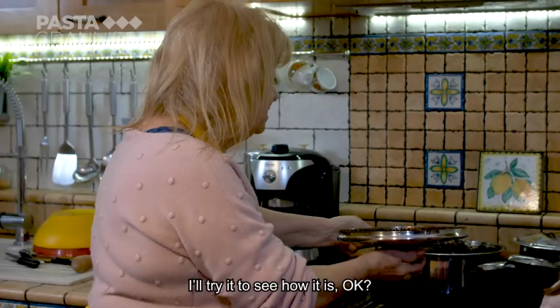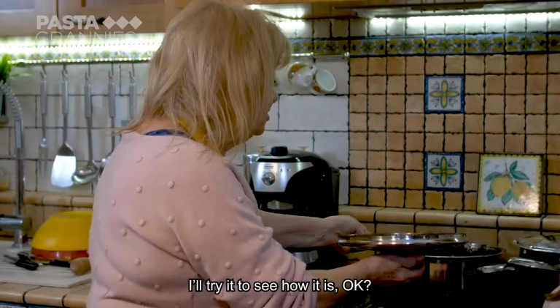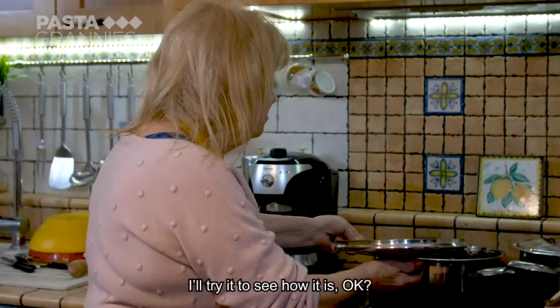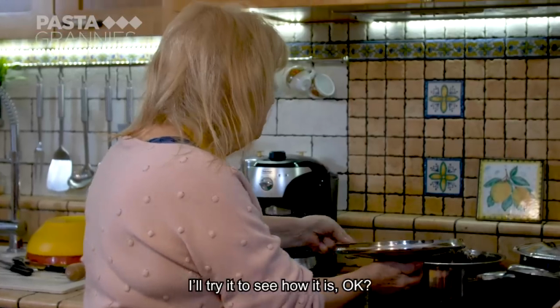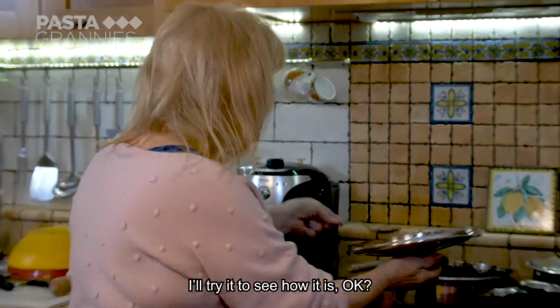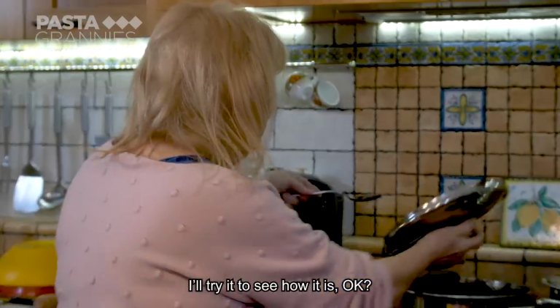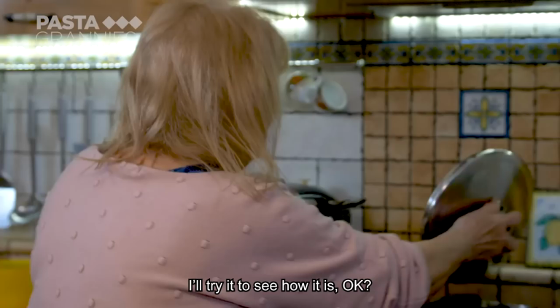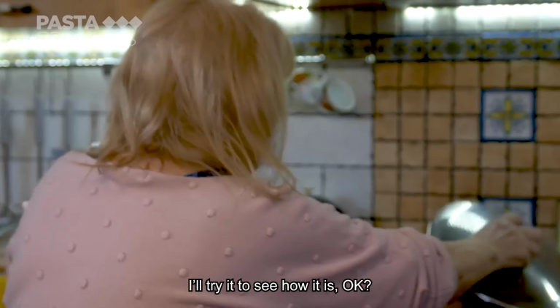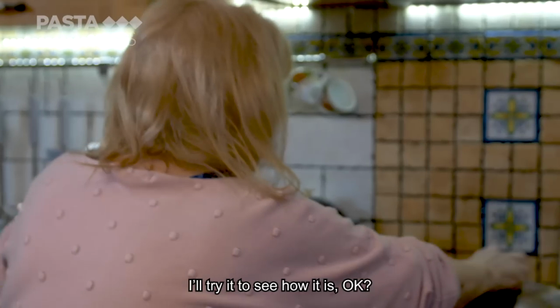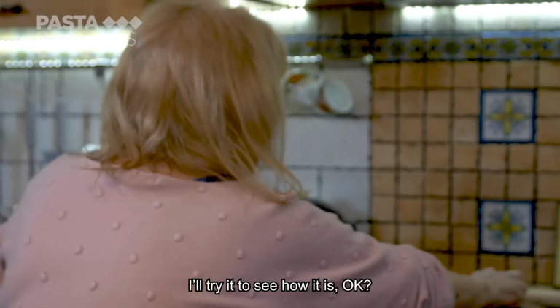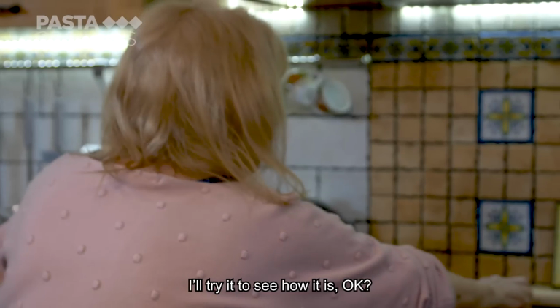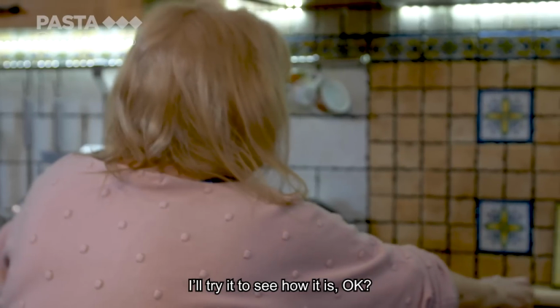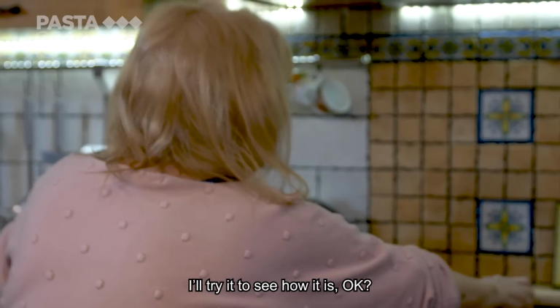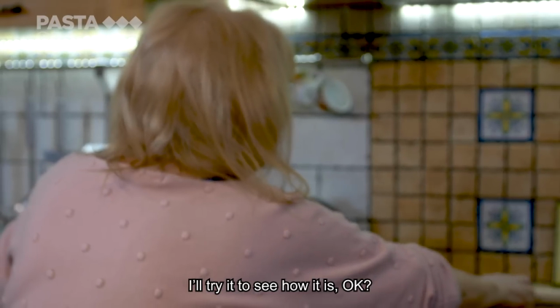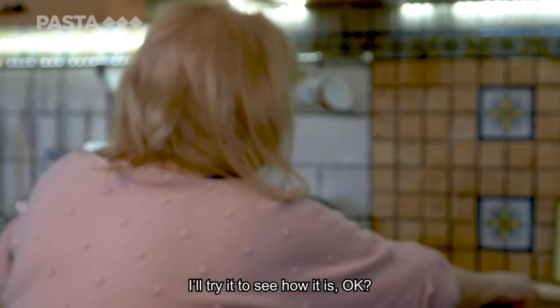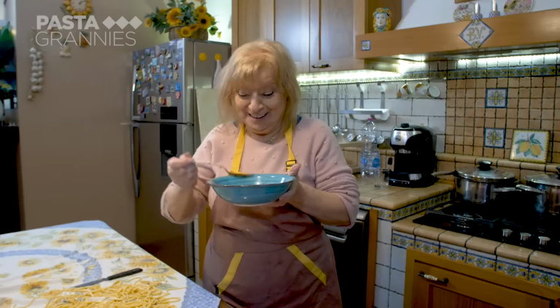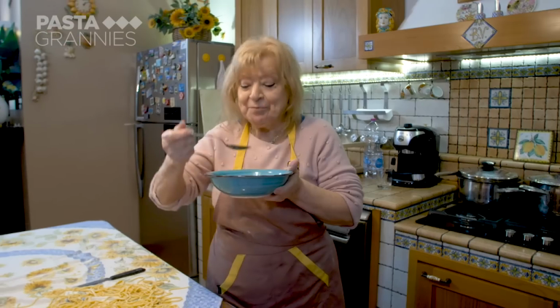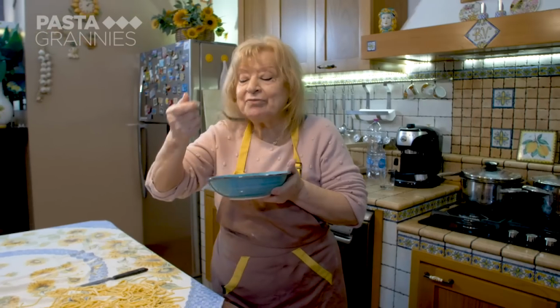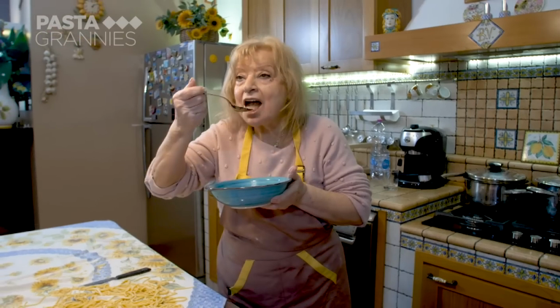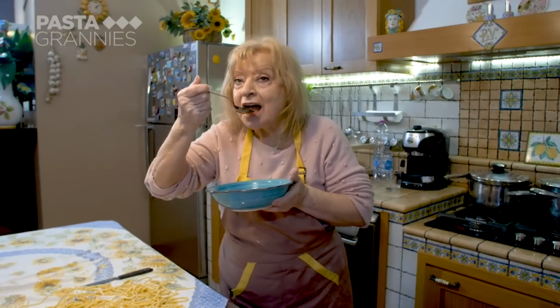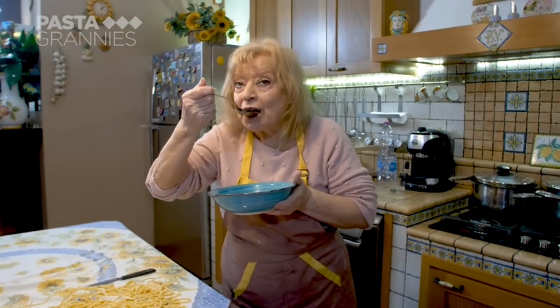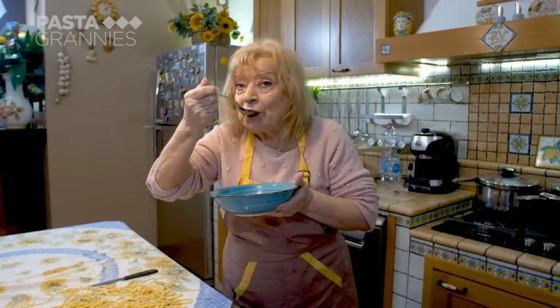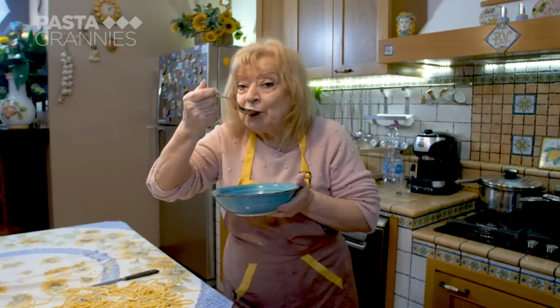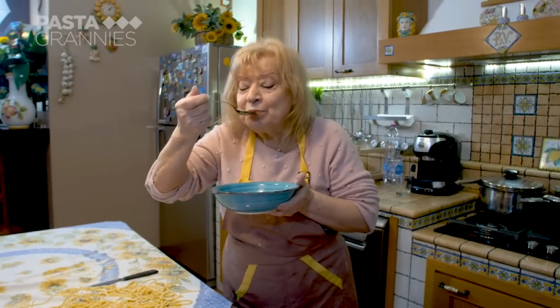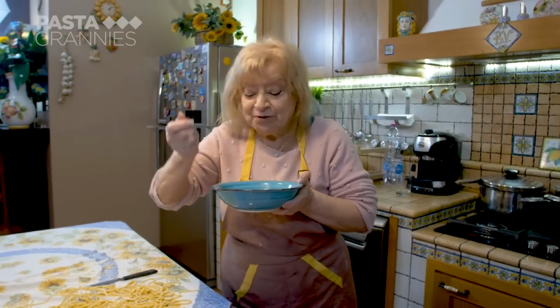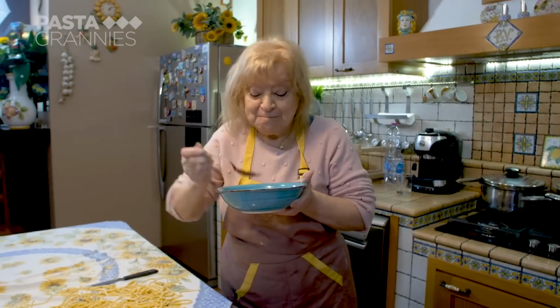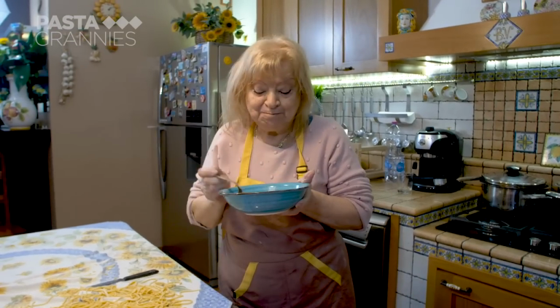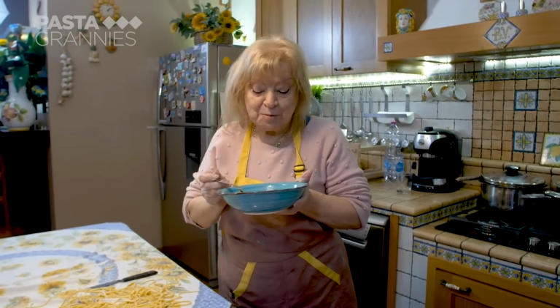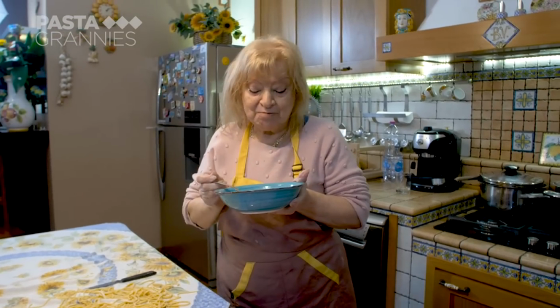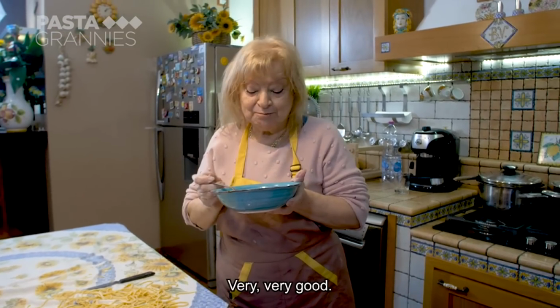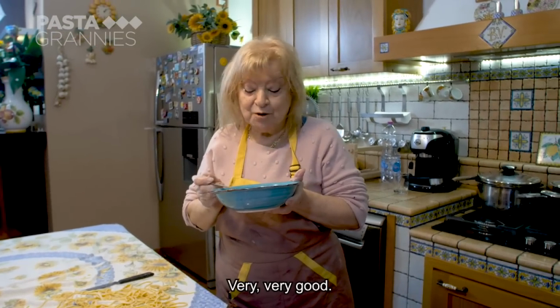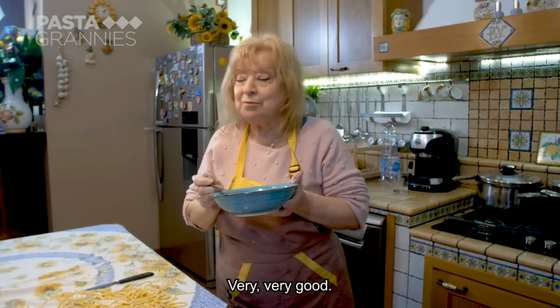The result is lovely square-sided spaghetti, which Maria spreads out and dries a little on the tablecloth. Maria tests the cuttlefish for seasoning.